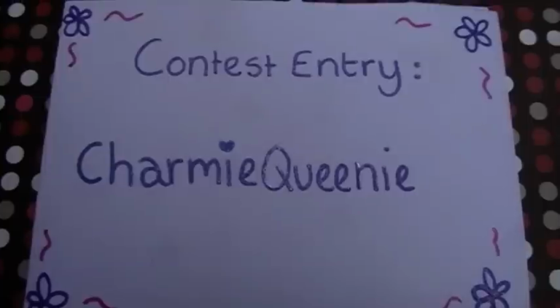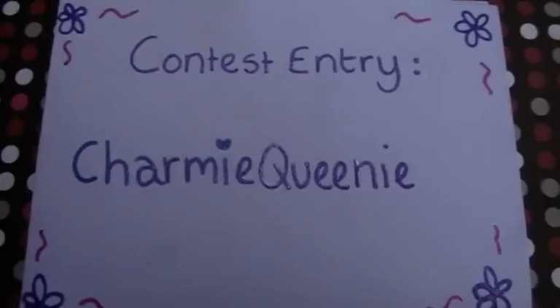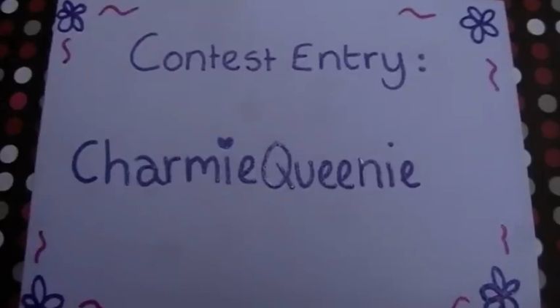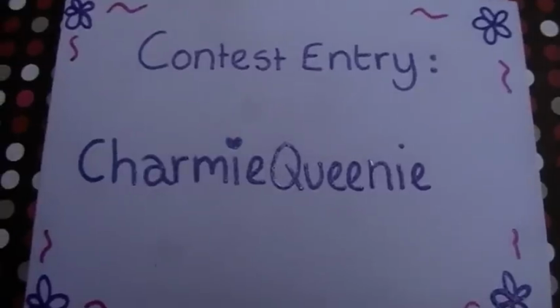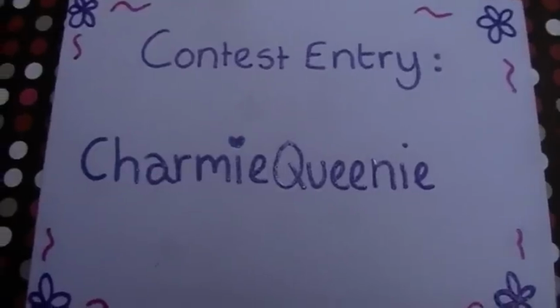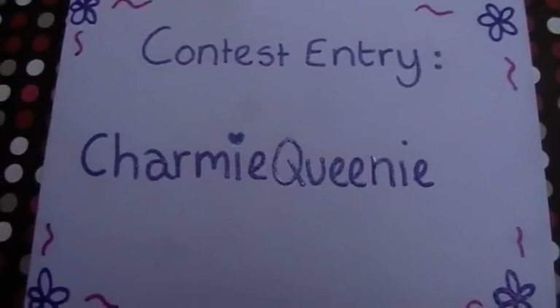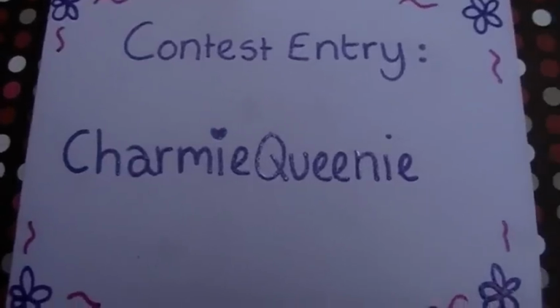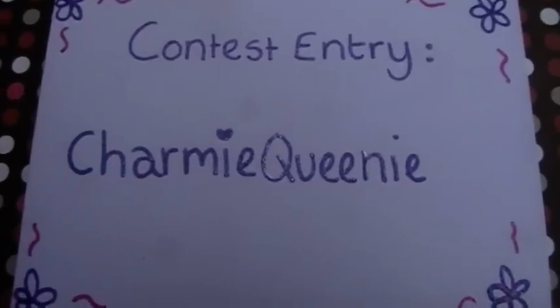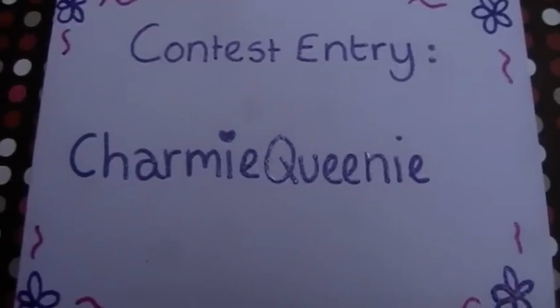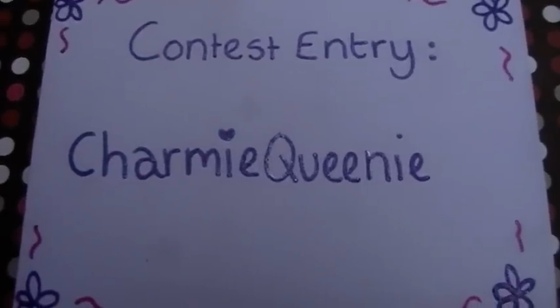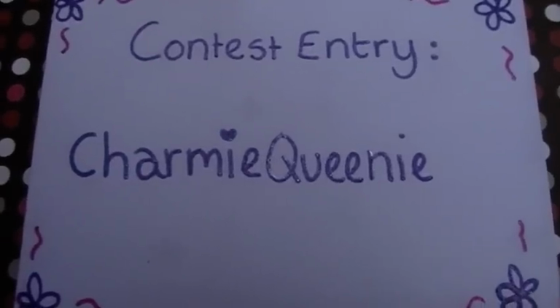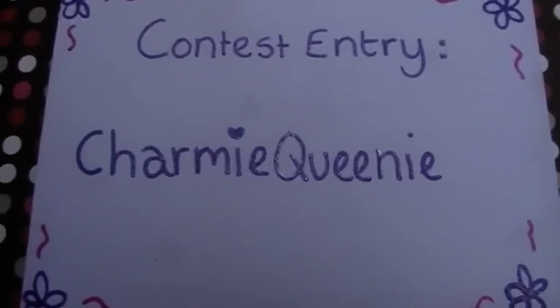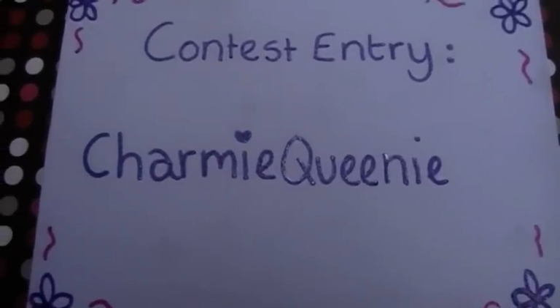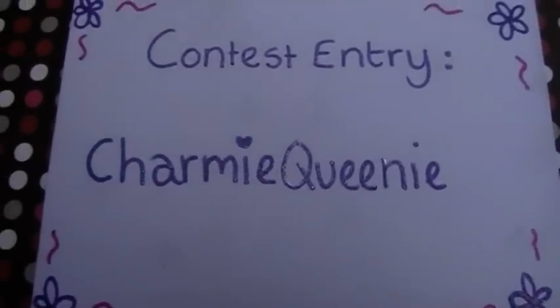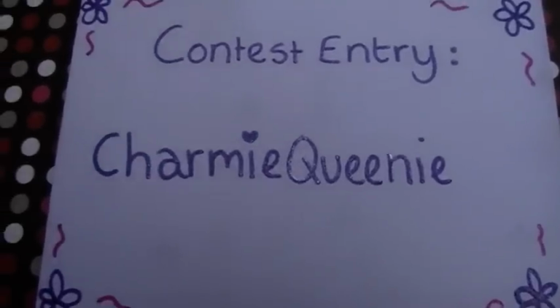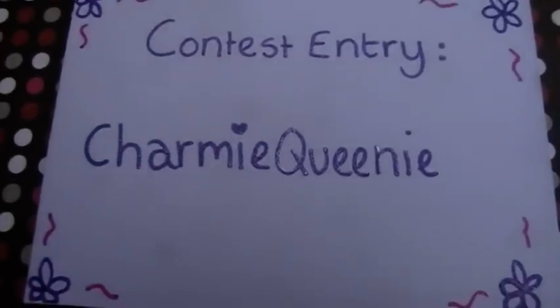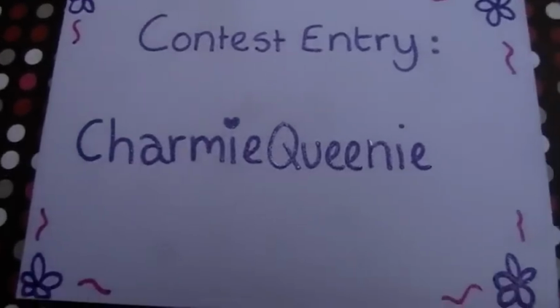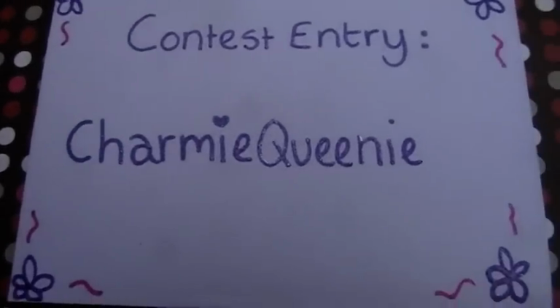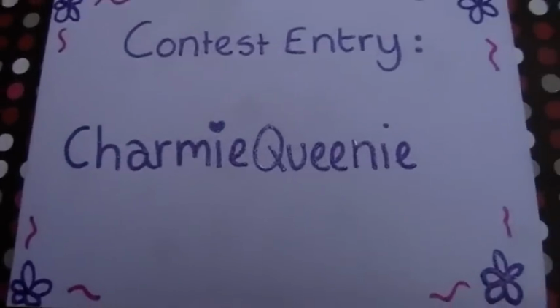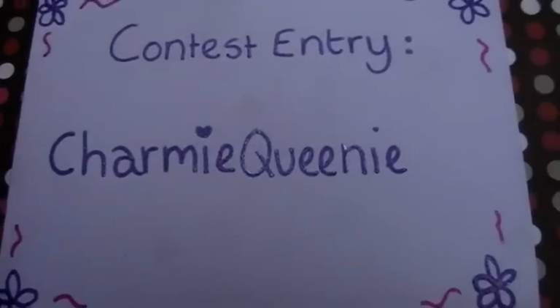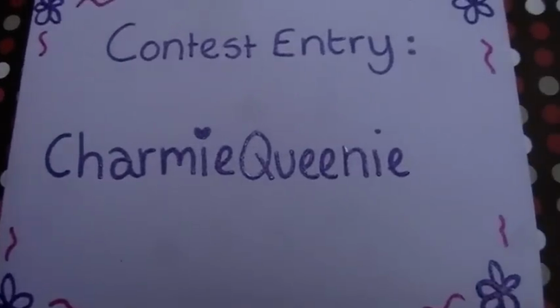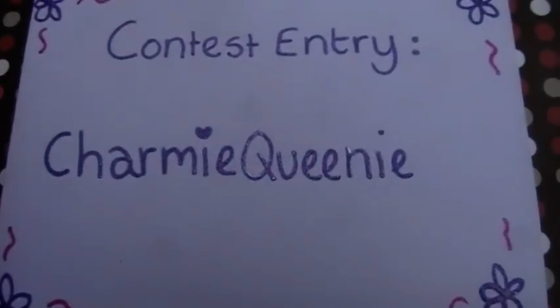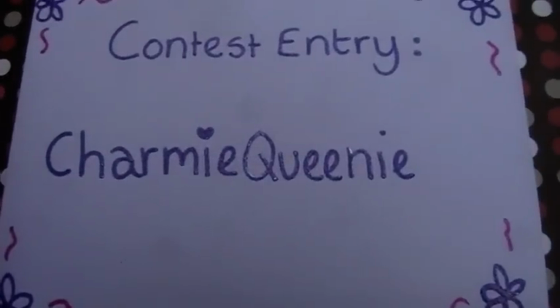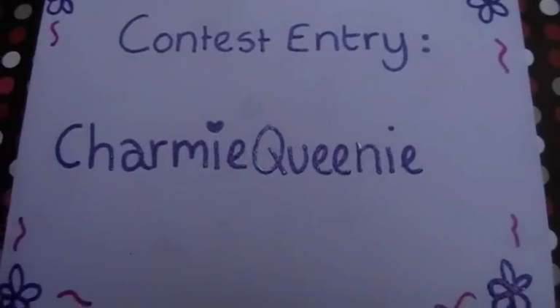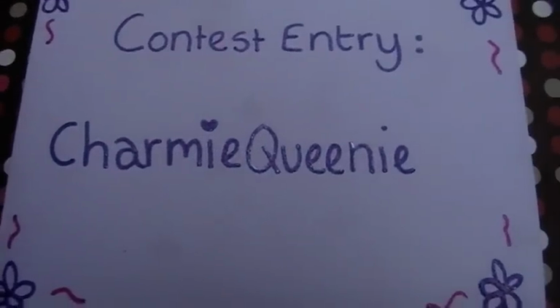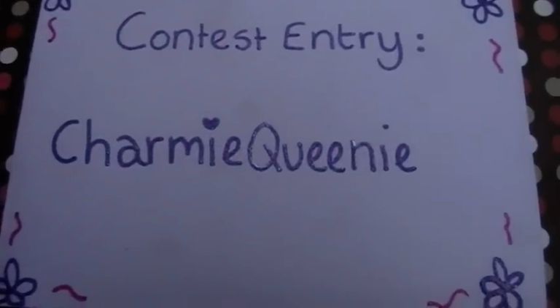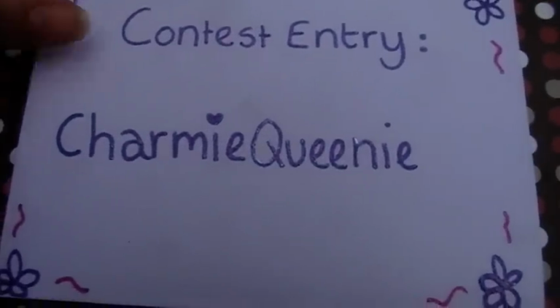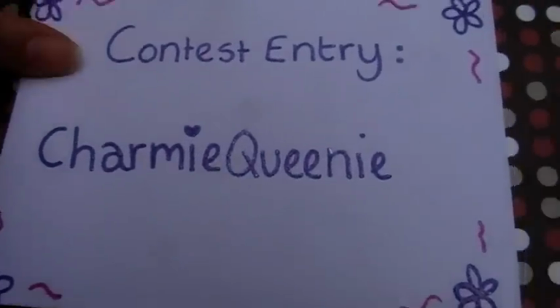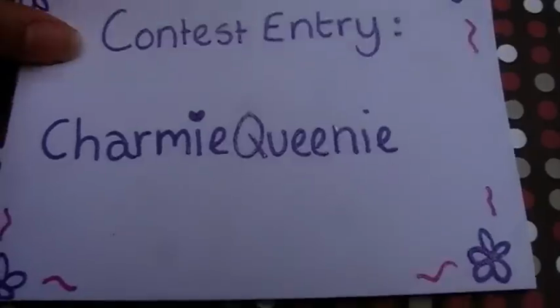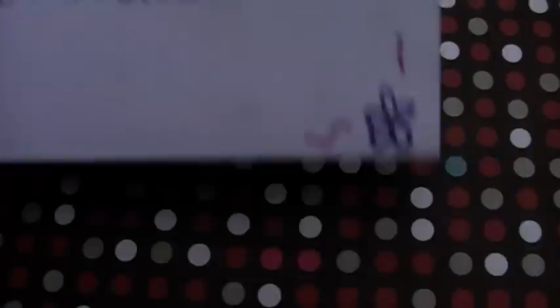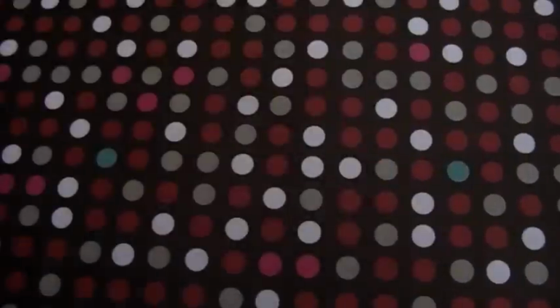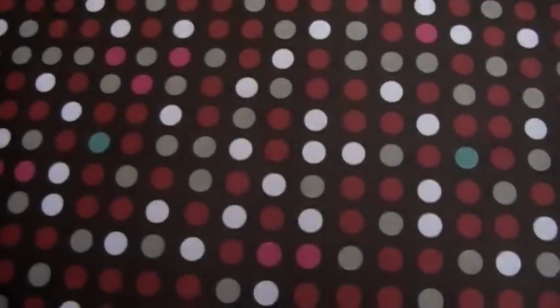This is a contest entry for Charmy Queenies 100 subscriber contest. So let's get started.